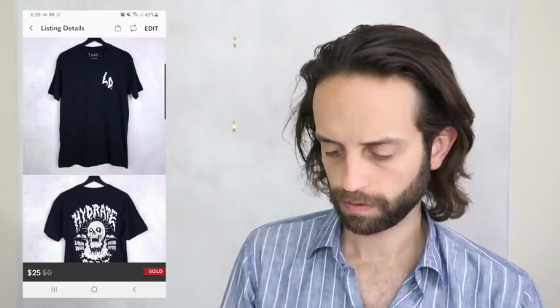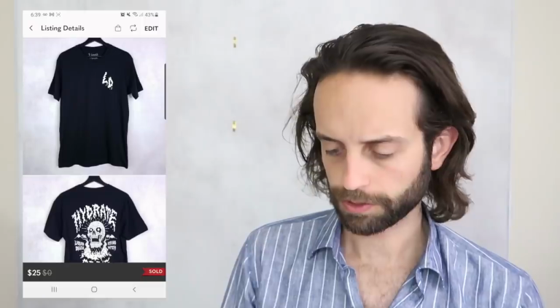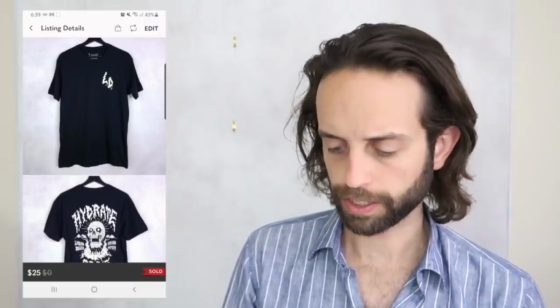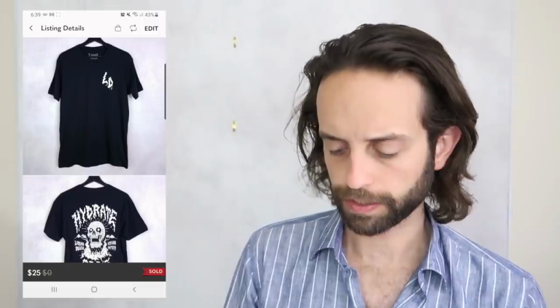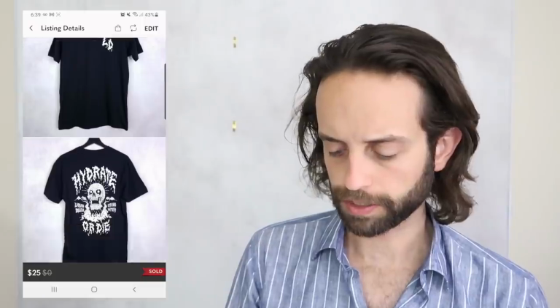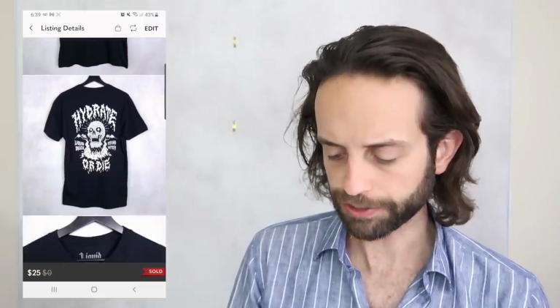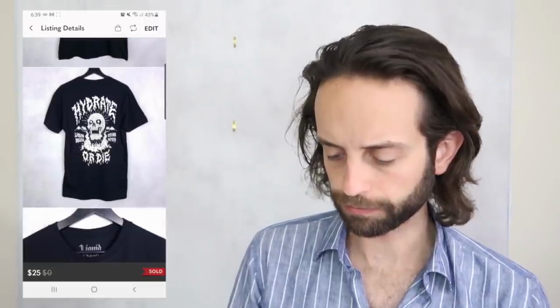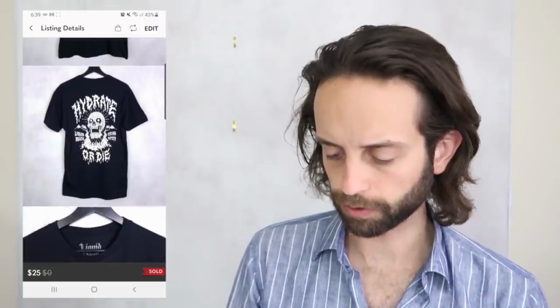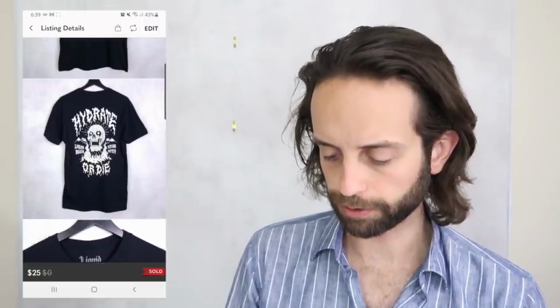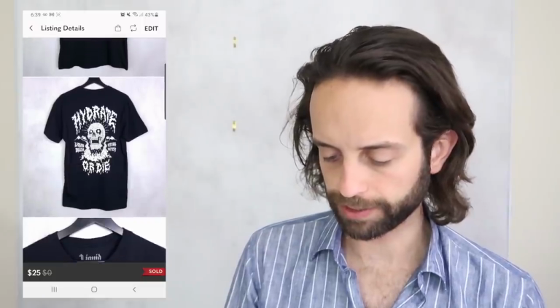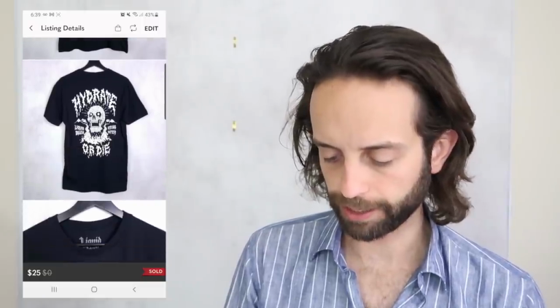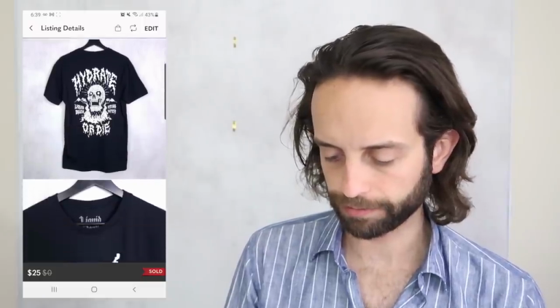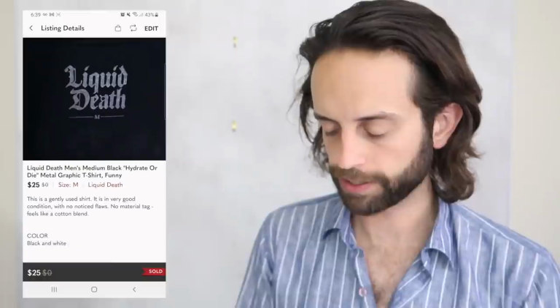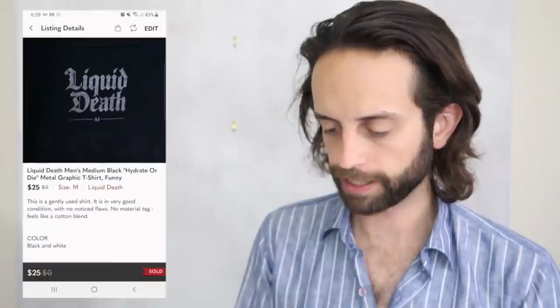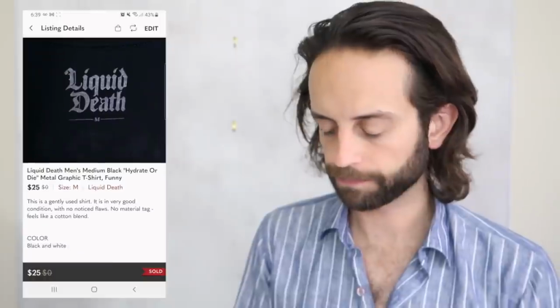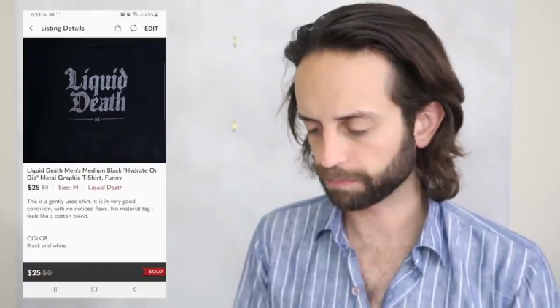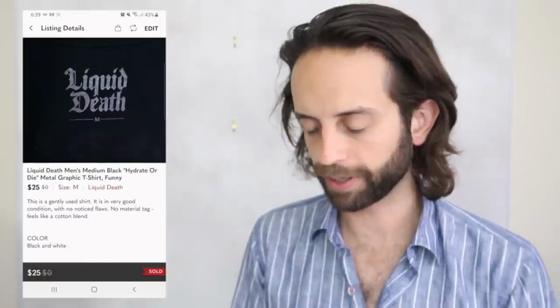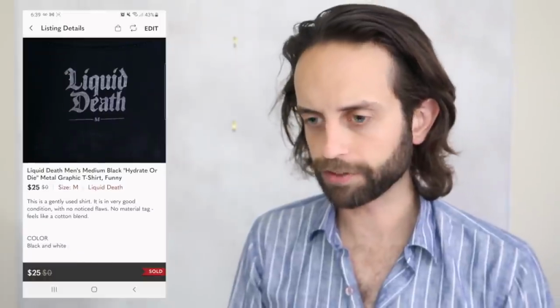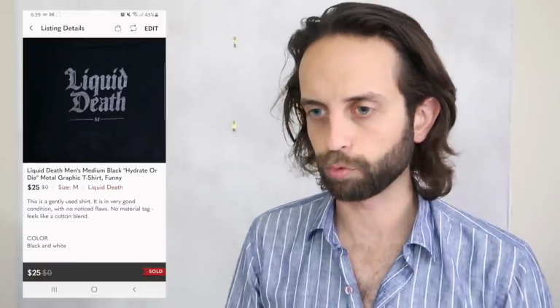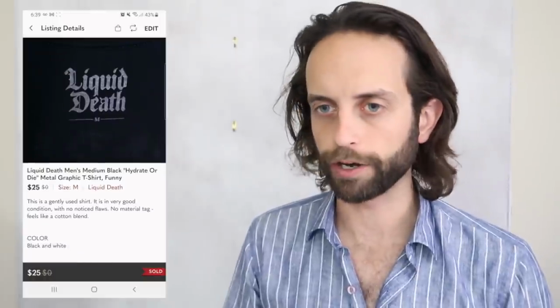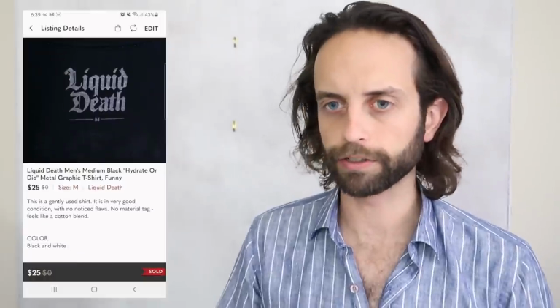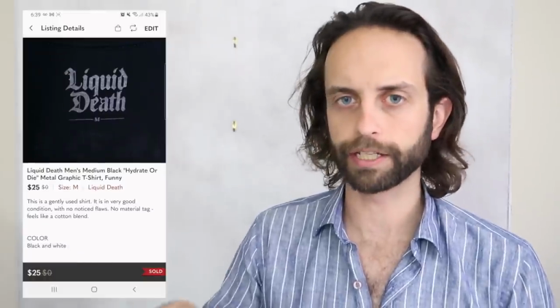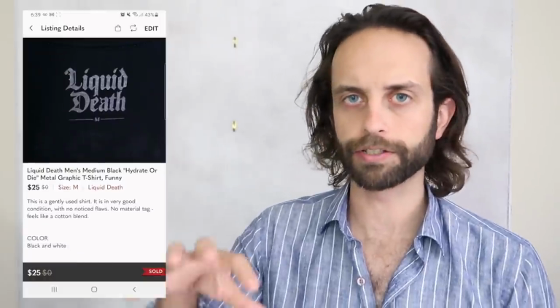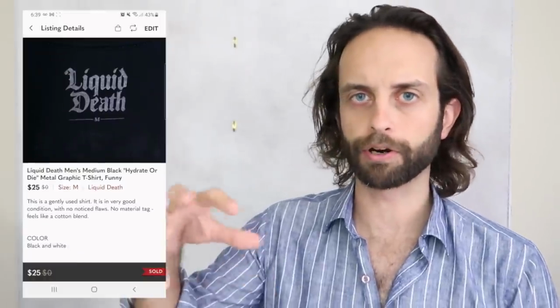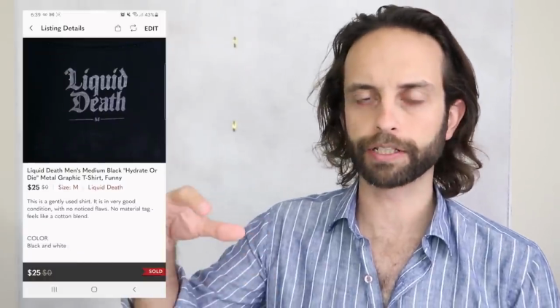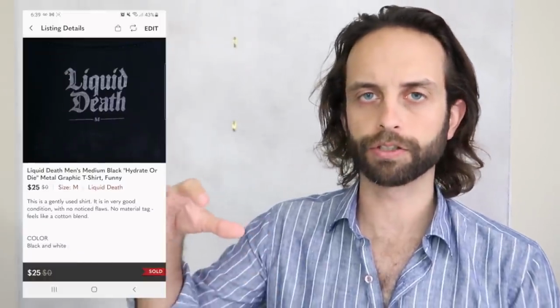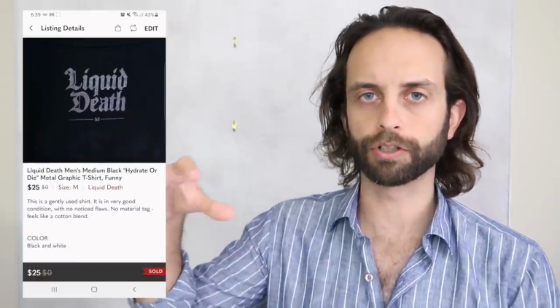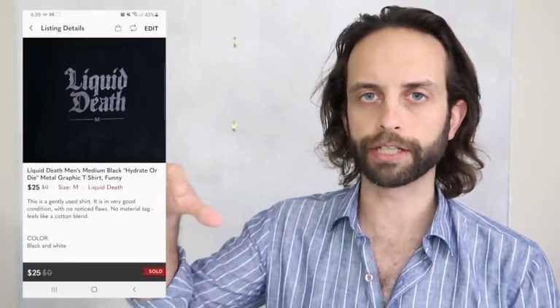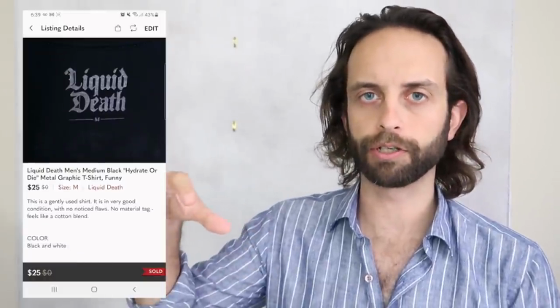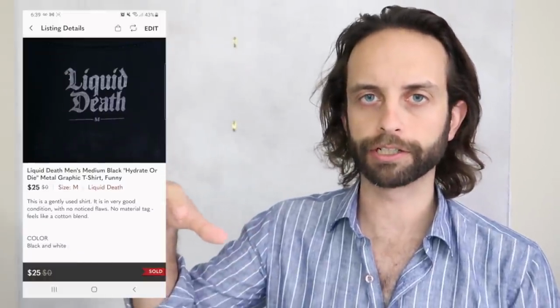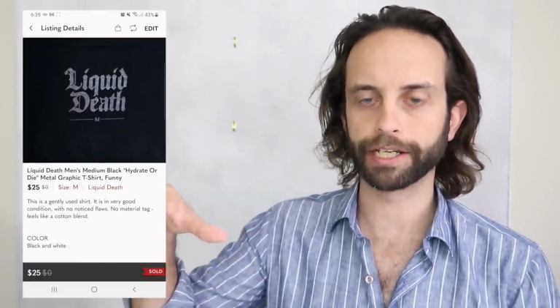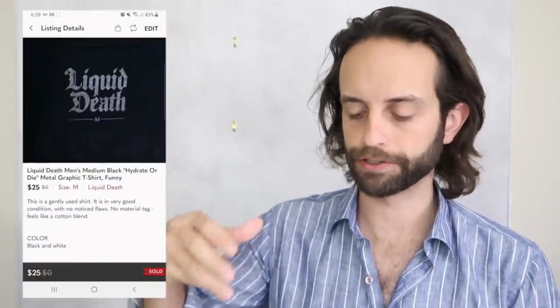This is a t-shirt for Liquid Death. It's a brand of water that is marketed to look like malt liquor cans.